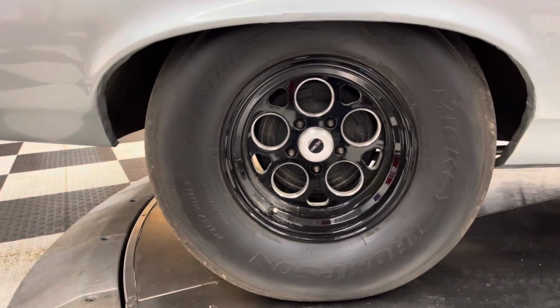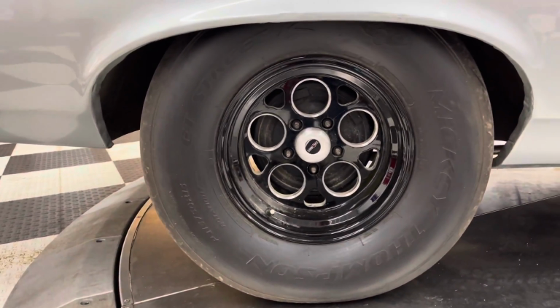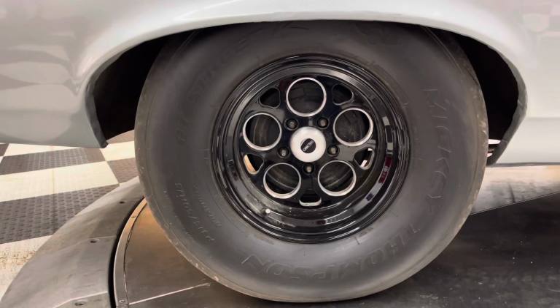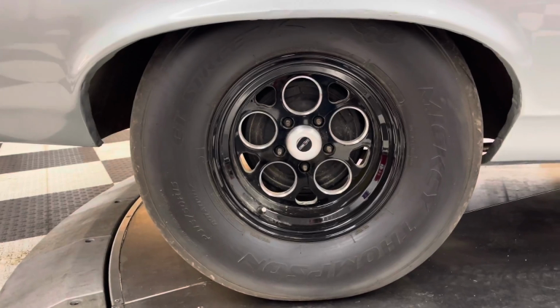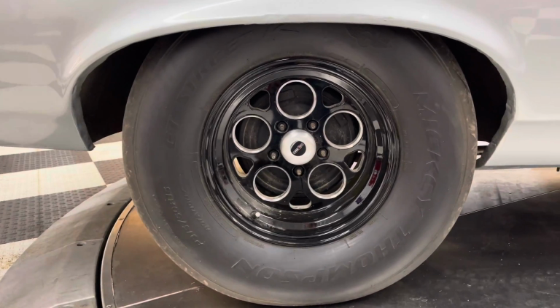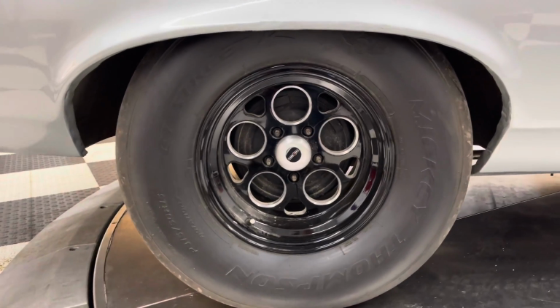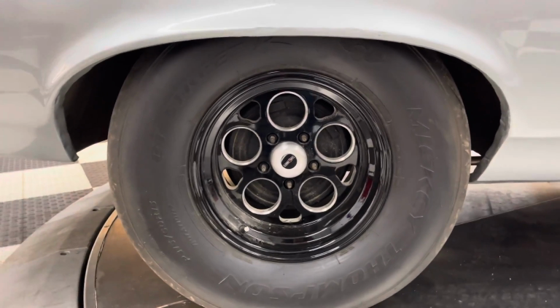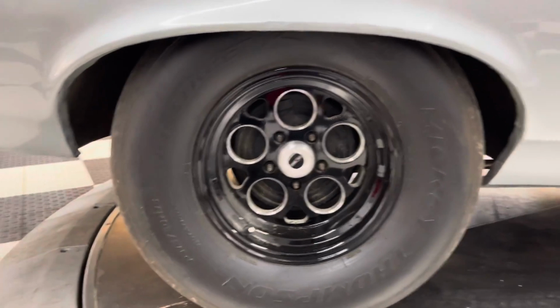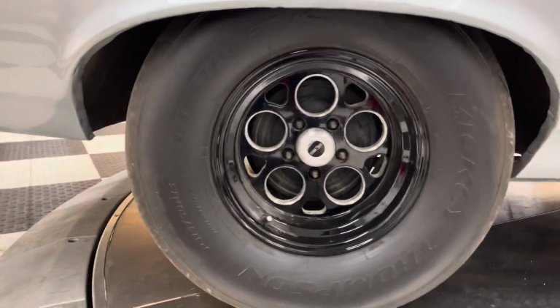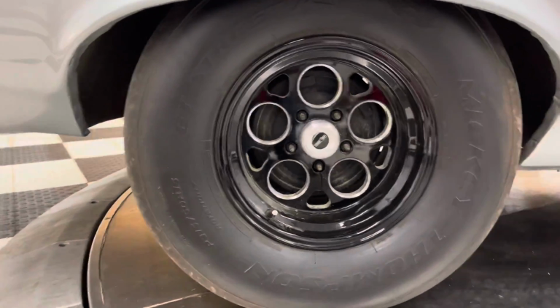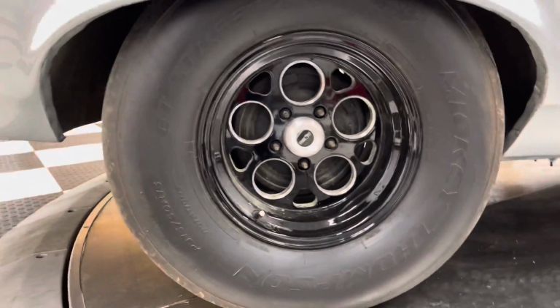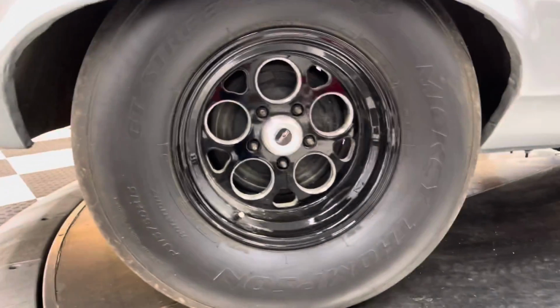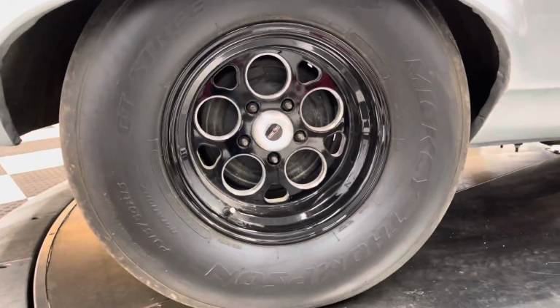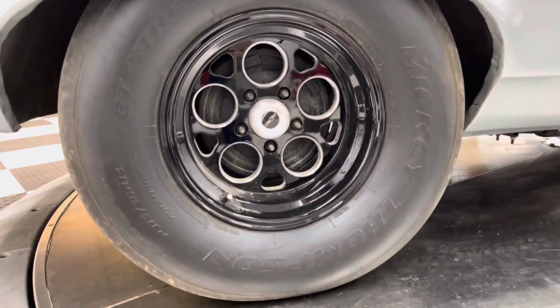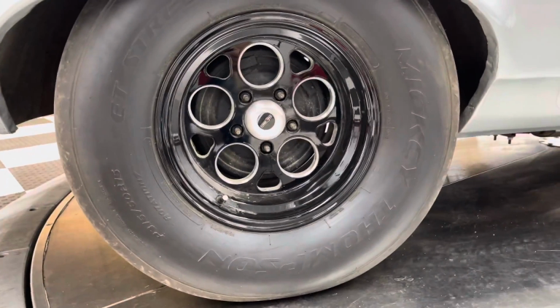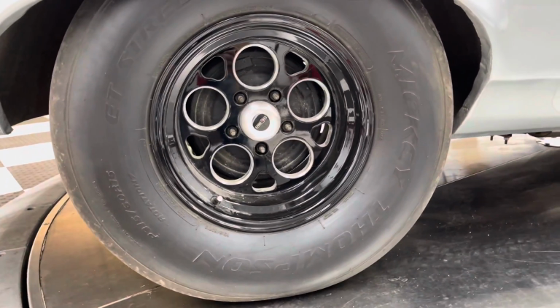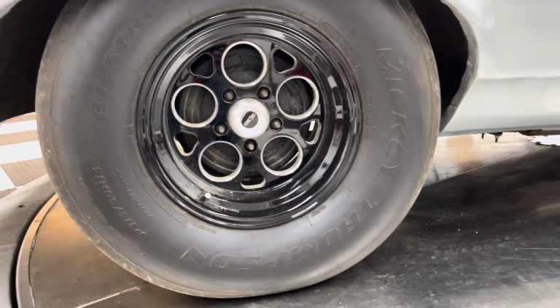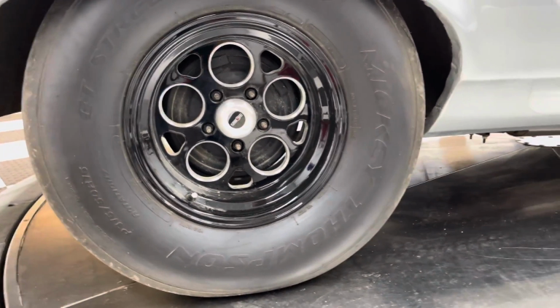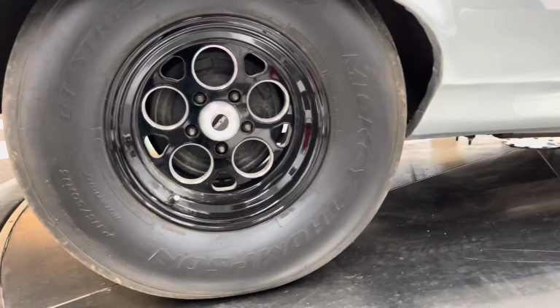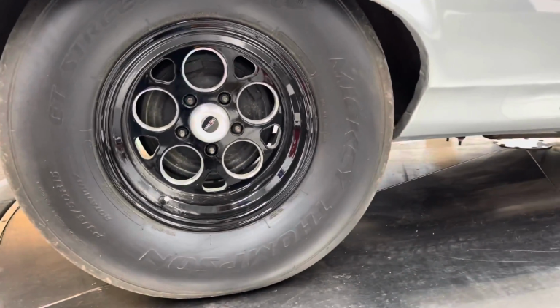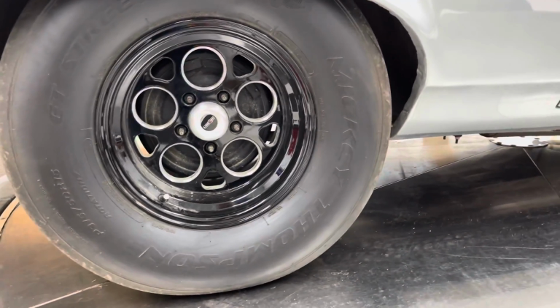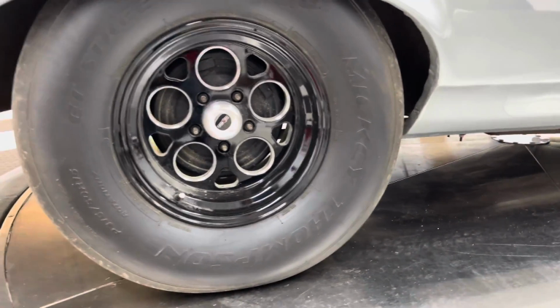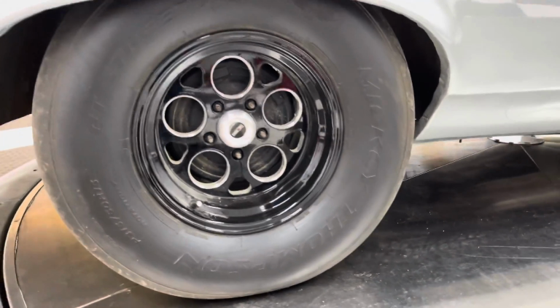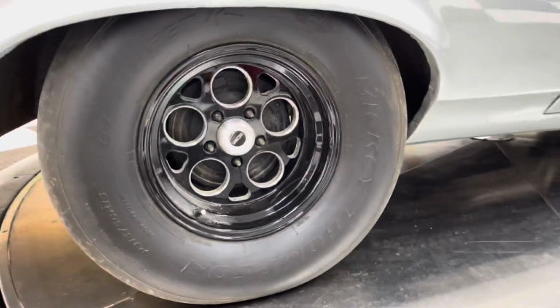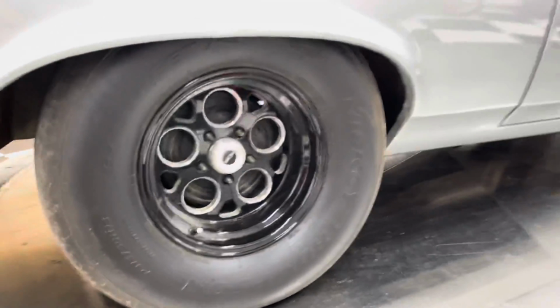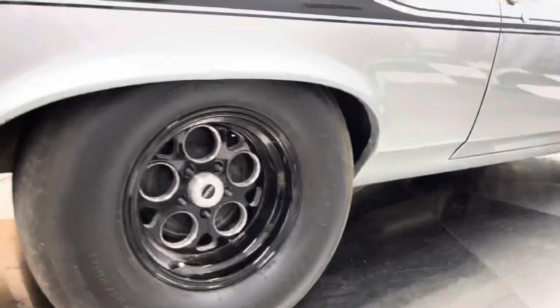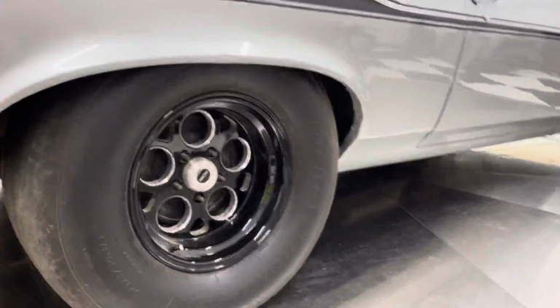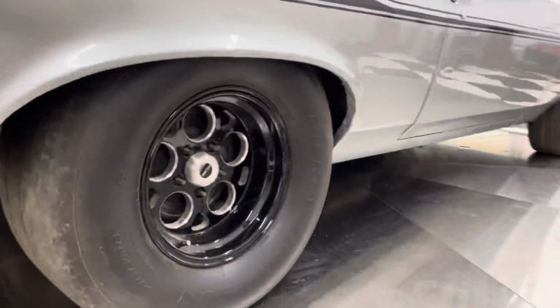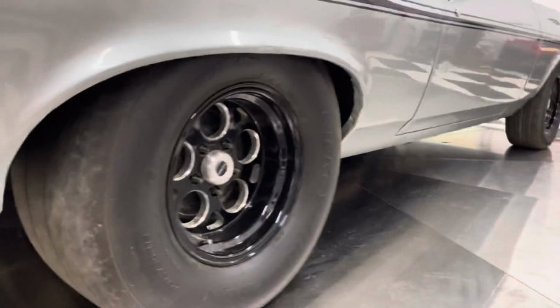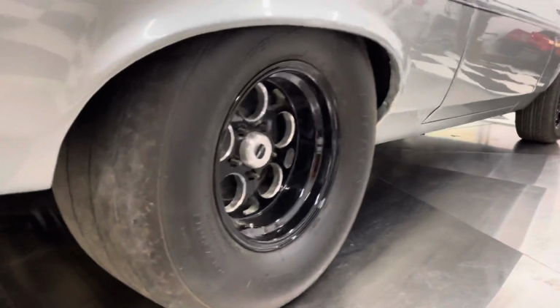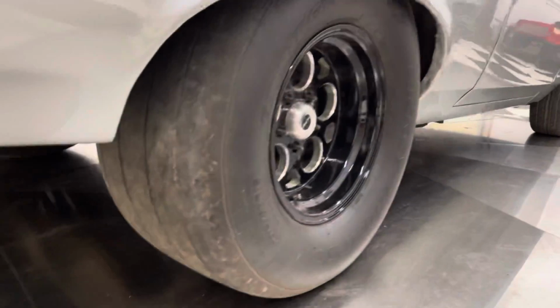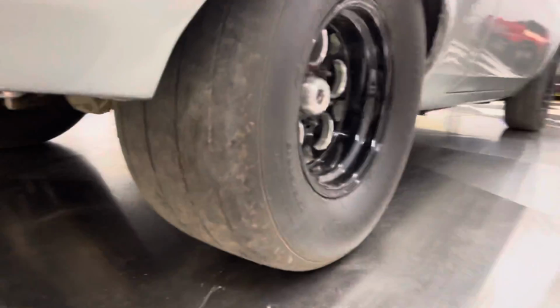It's got big meaty tires on the rear — 315/60 R15 Mickey Thompson tires. And these babies are fat.